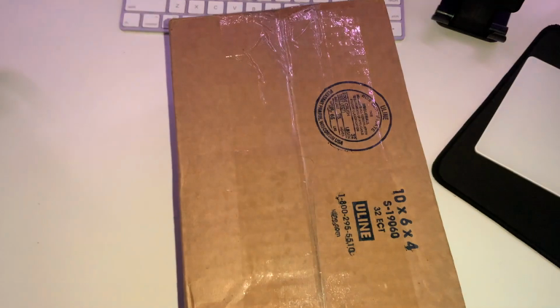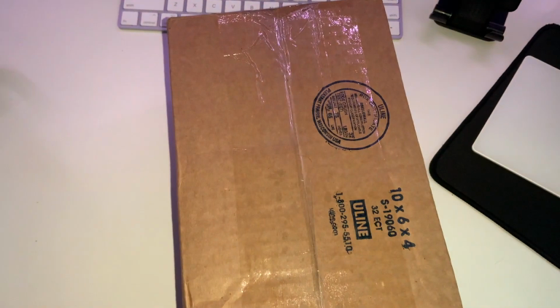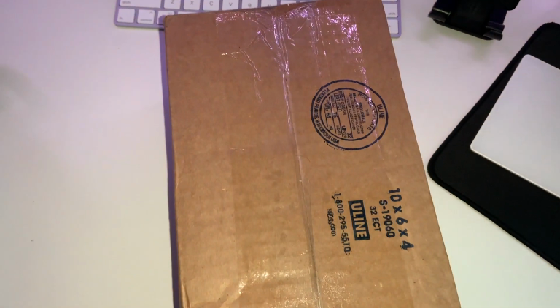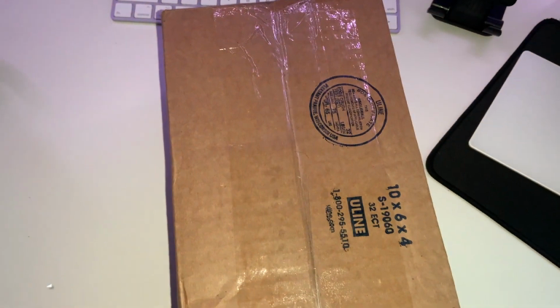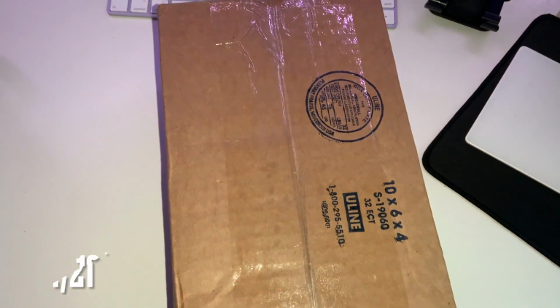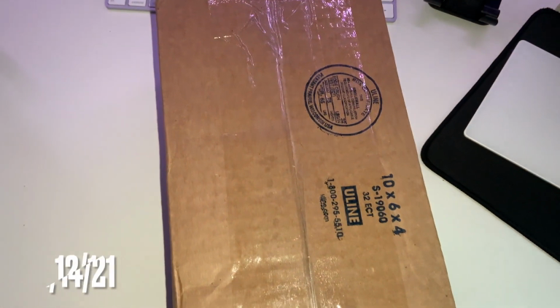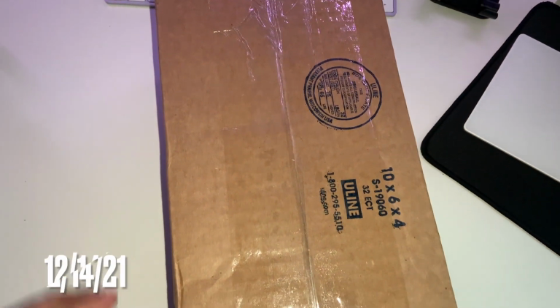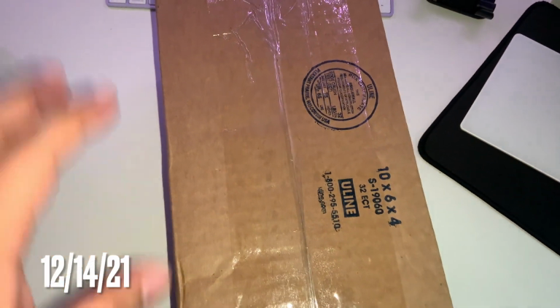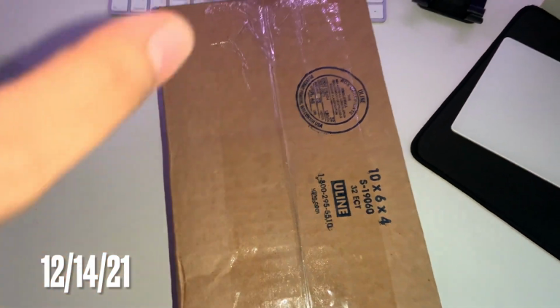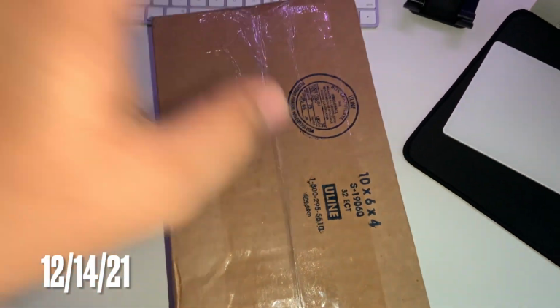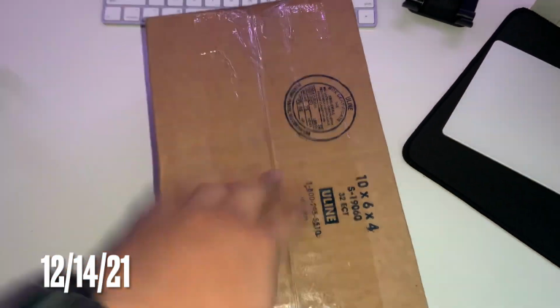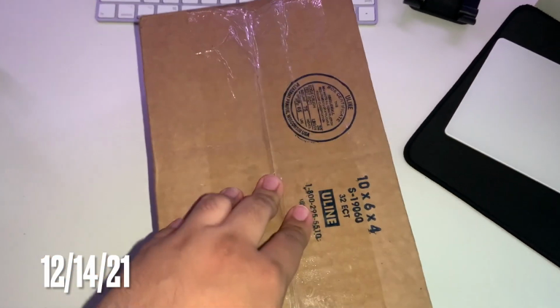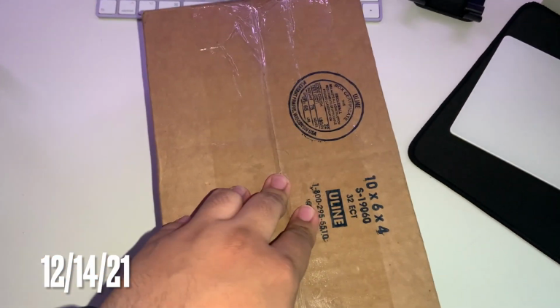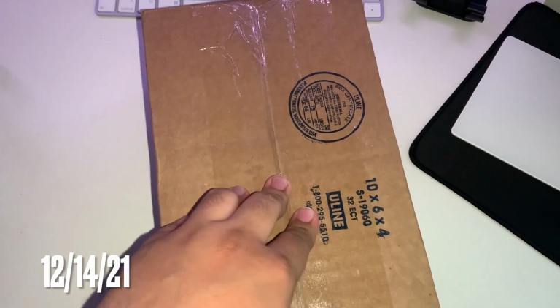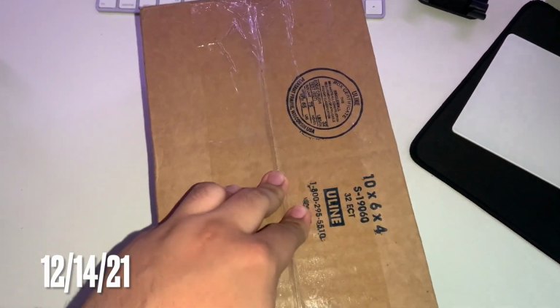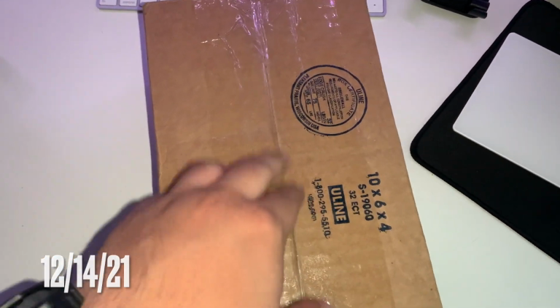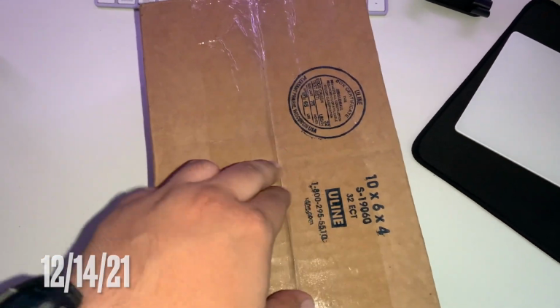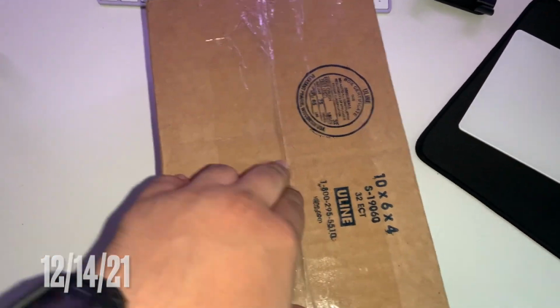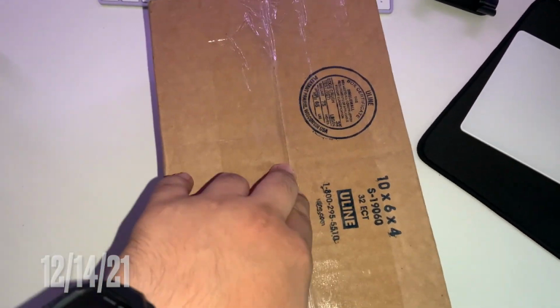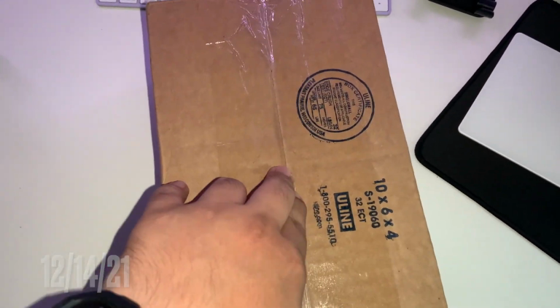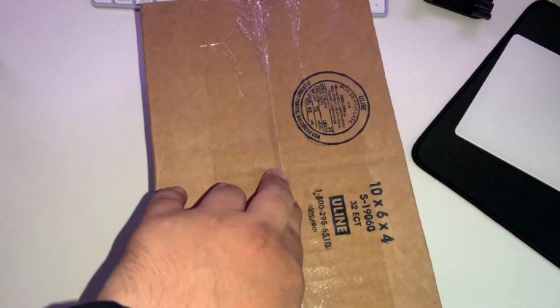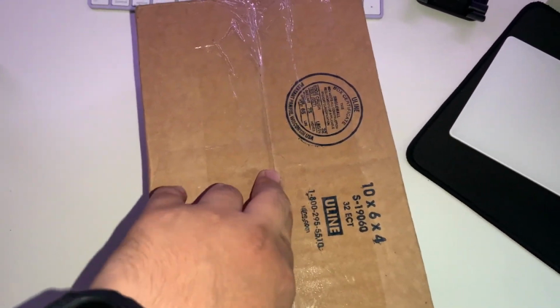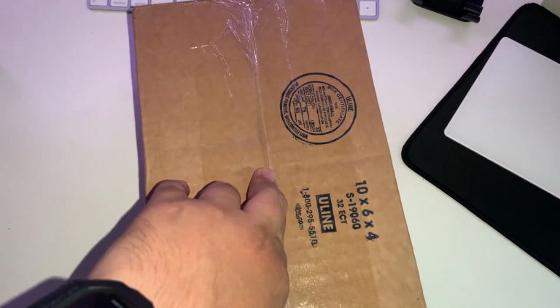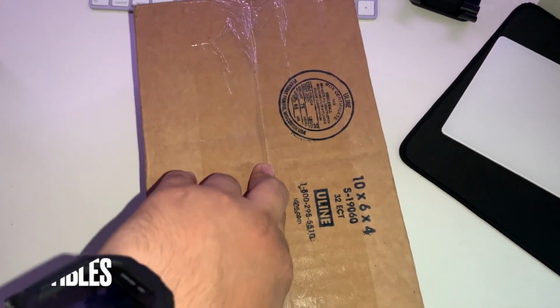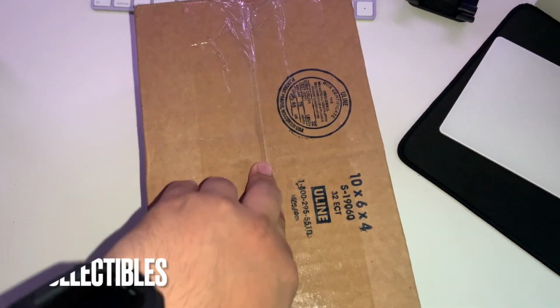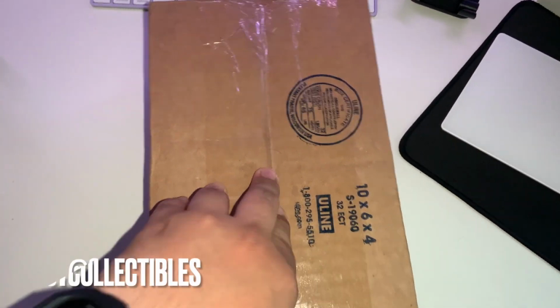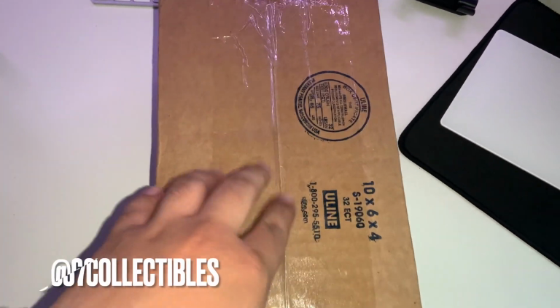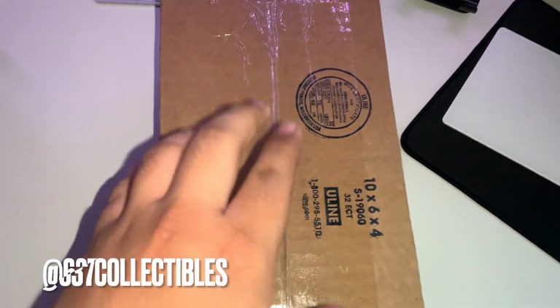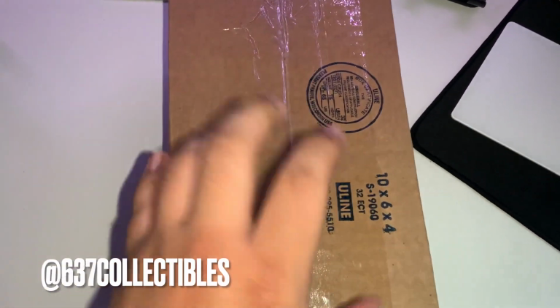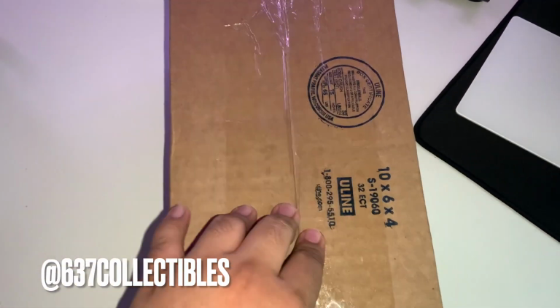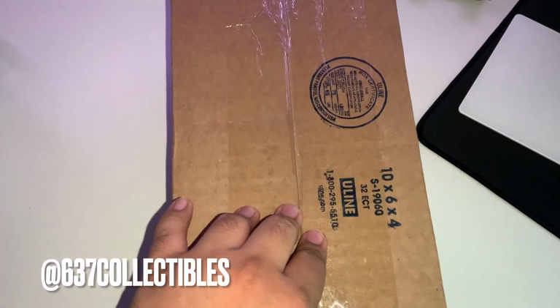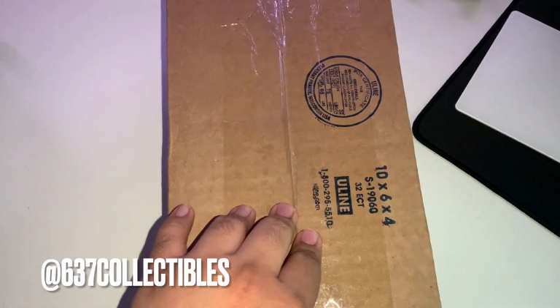Alright, what's going on YouTube? Today we have an unboxing from 637 Collectibles on Instagram, so let's get into it.